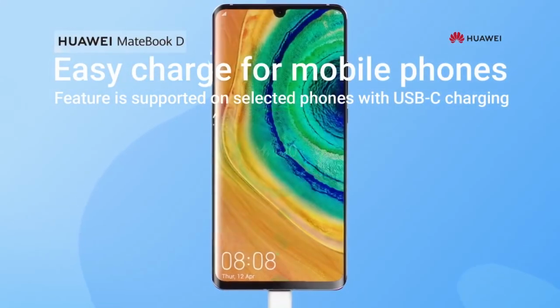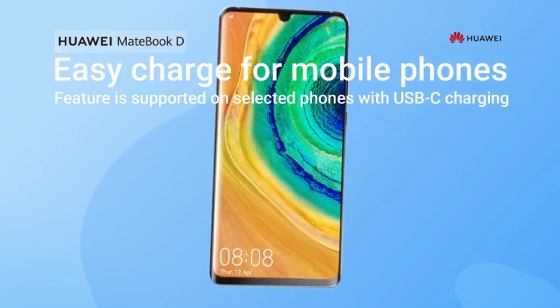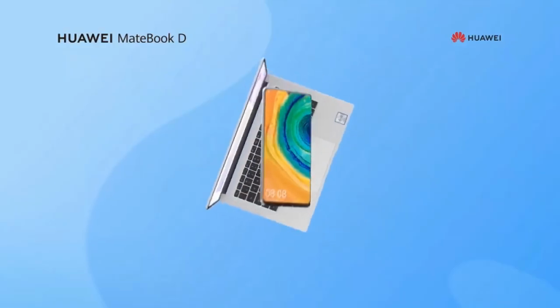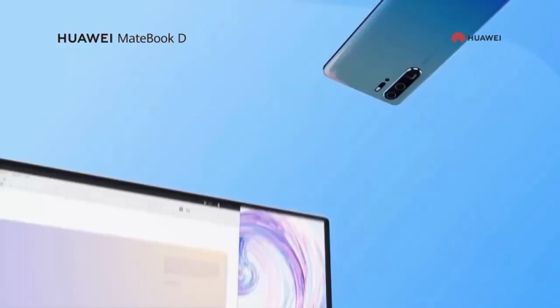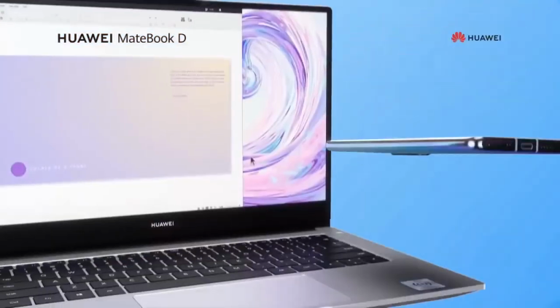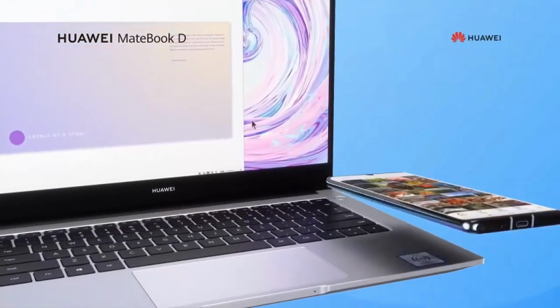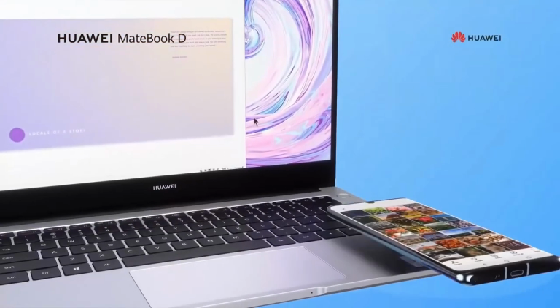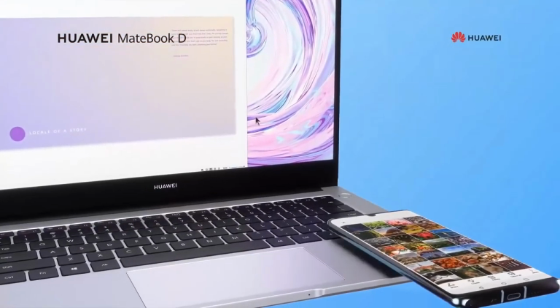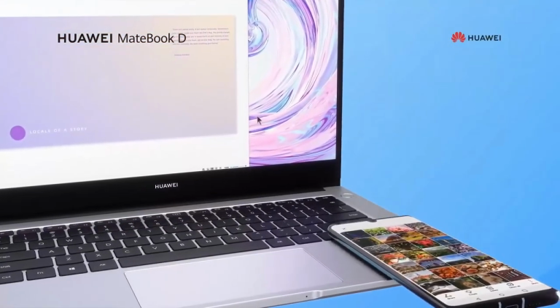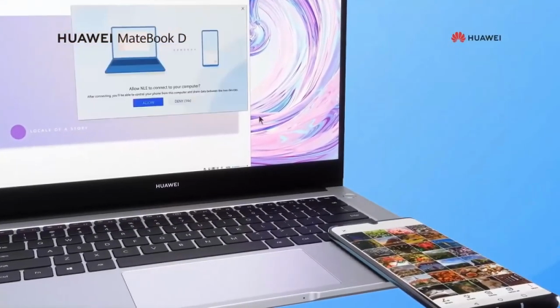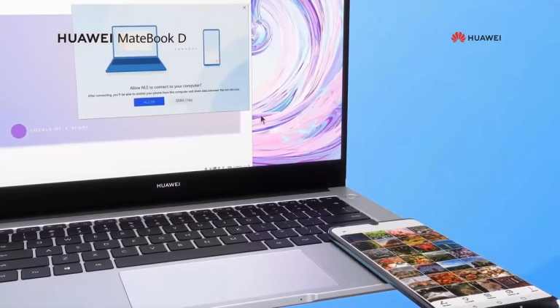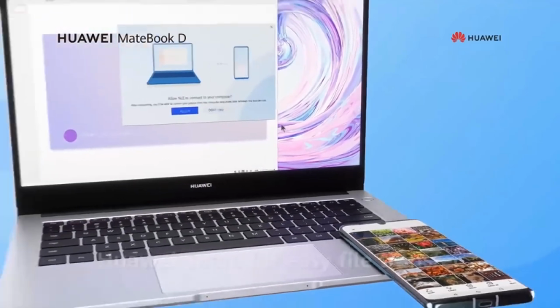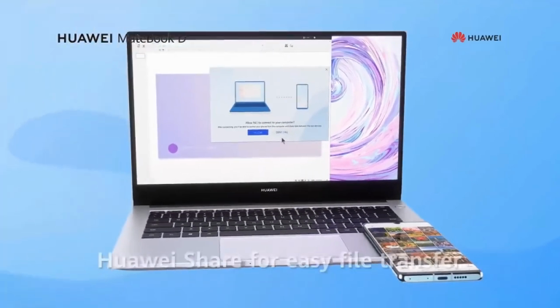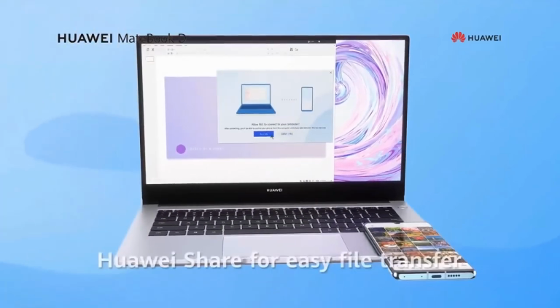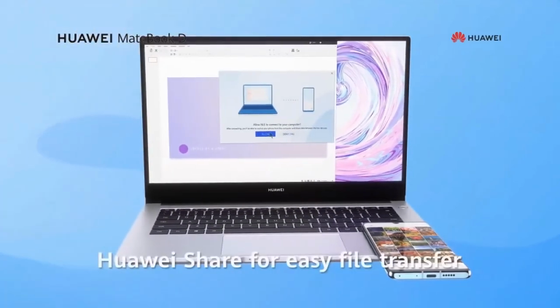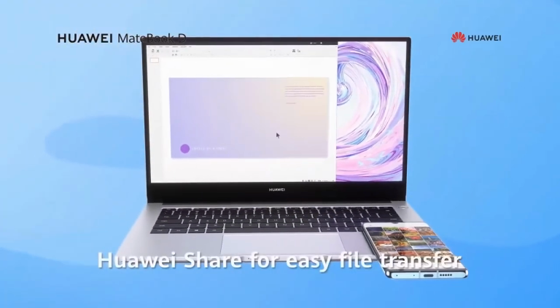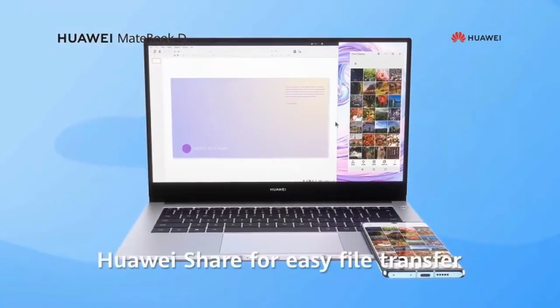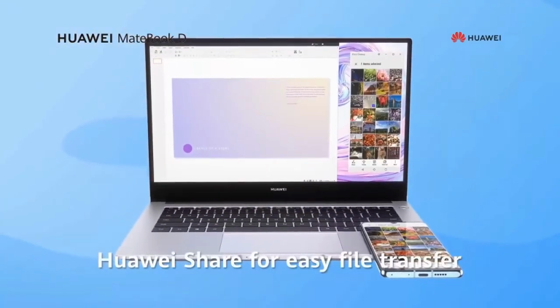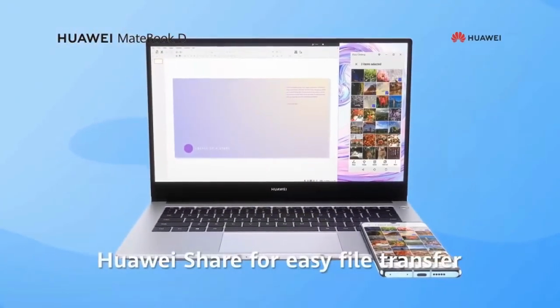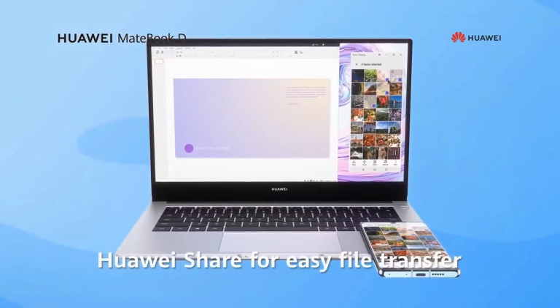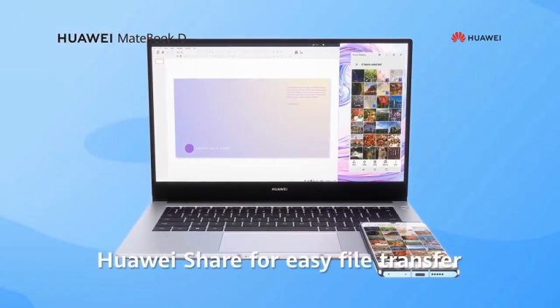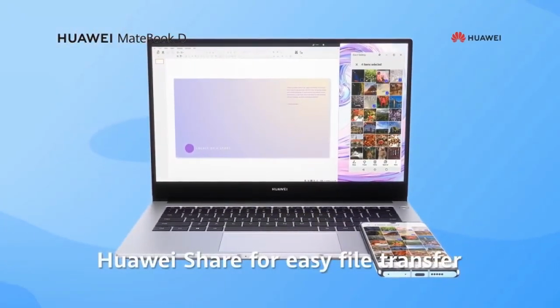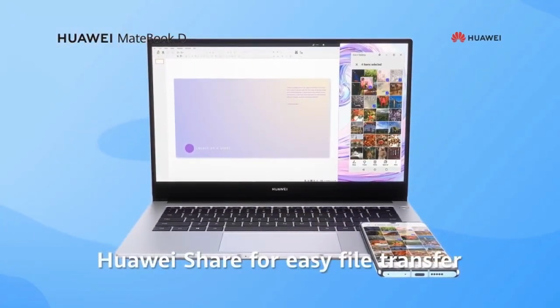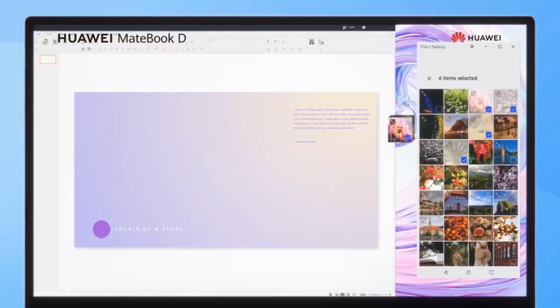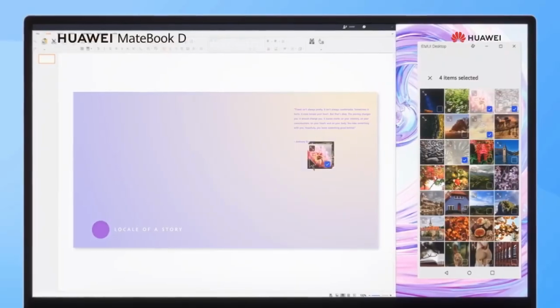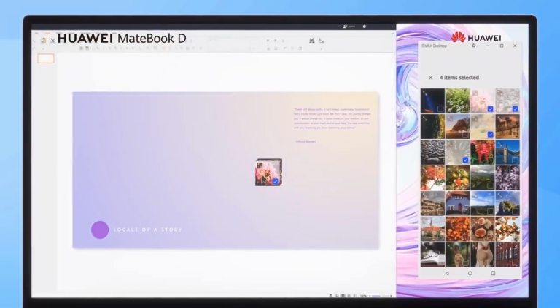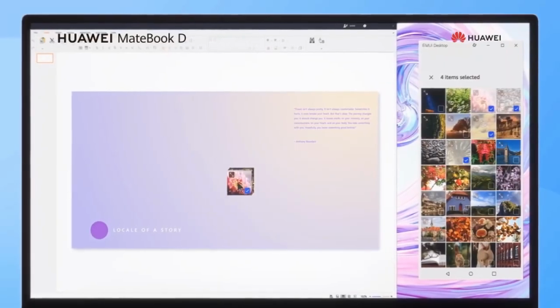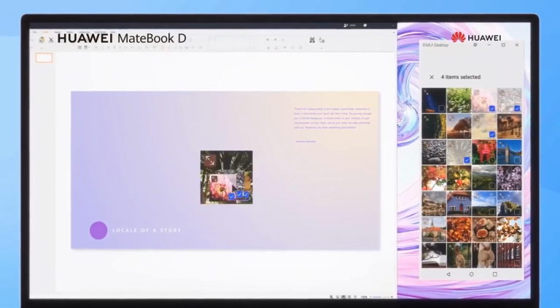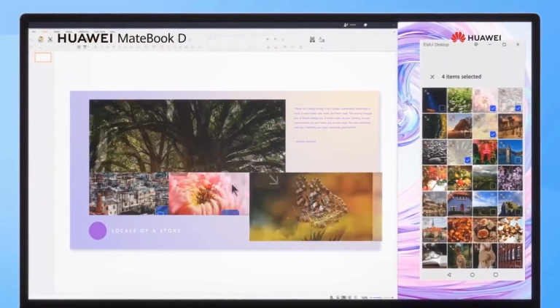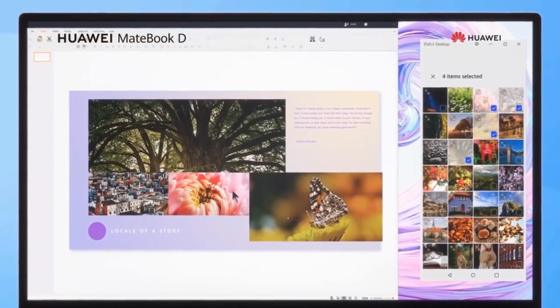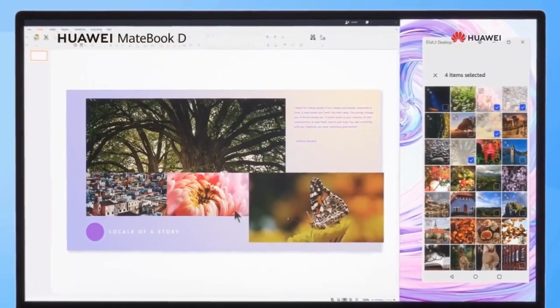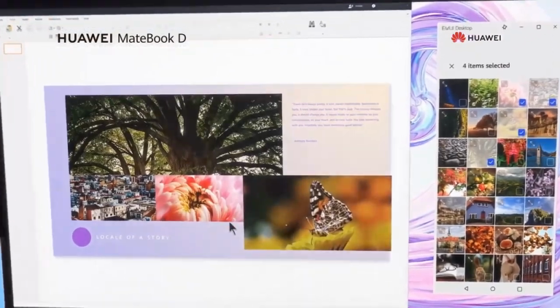In just one hop, Huawei Share is there for easy file transfer. Just drag and drop to make school work easy.